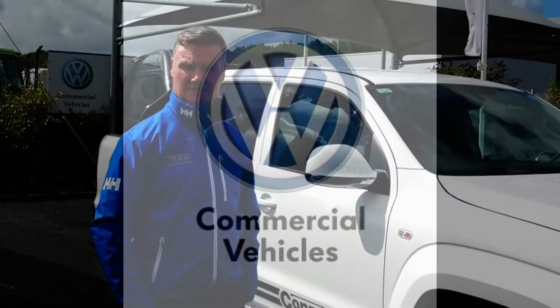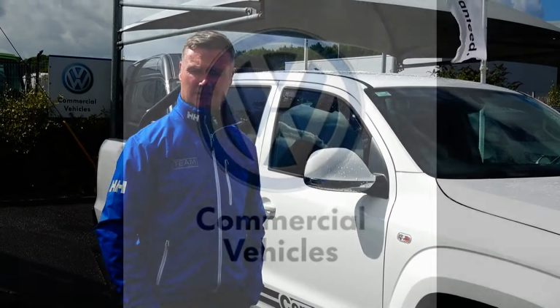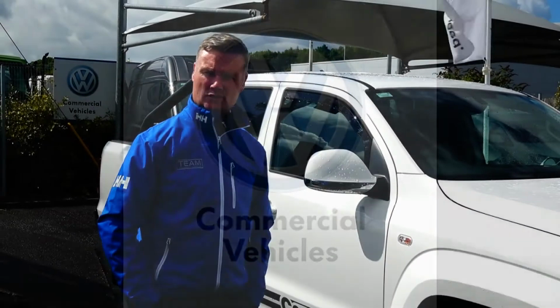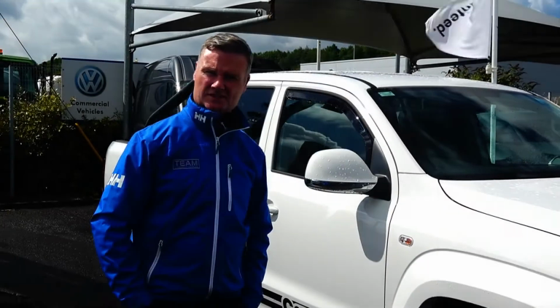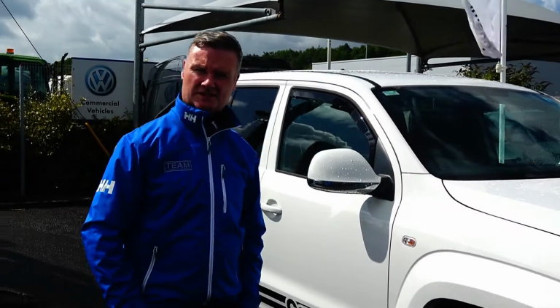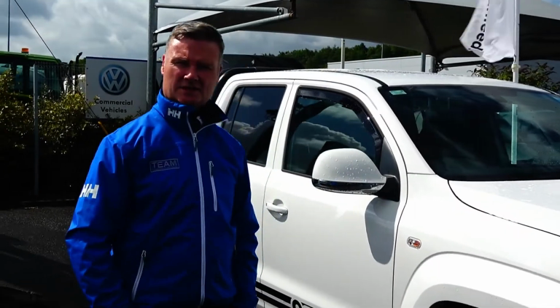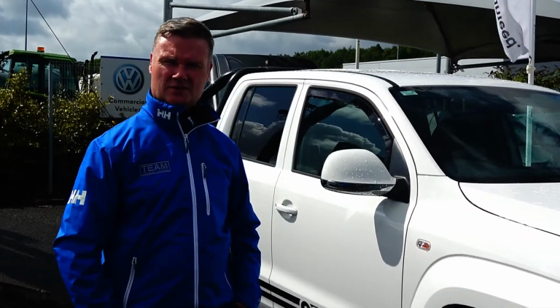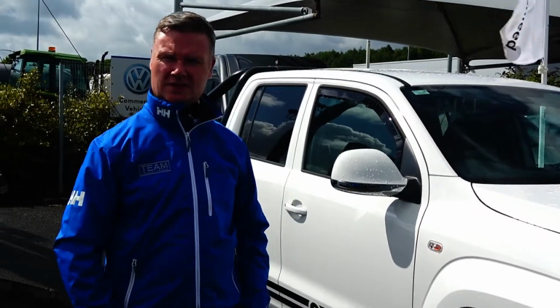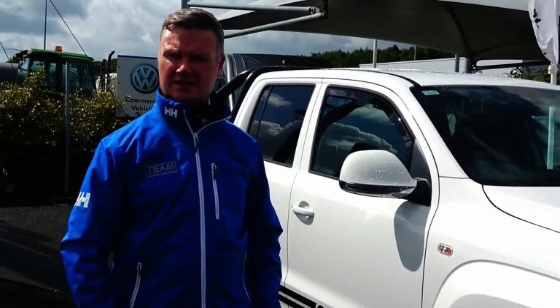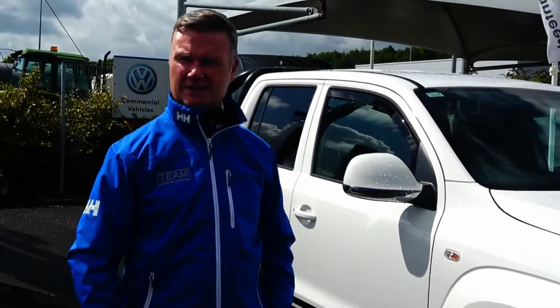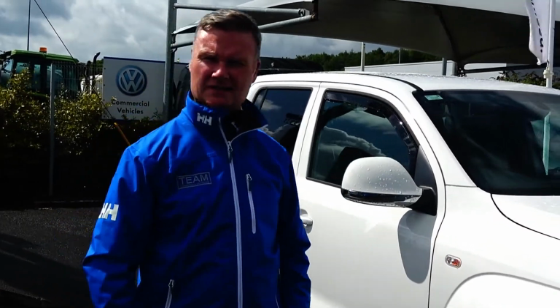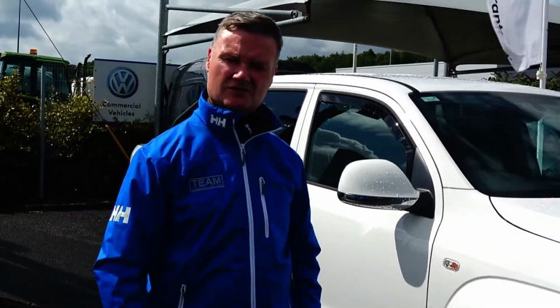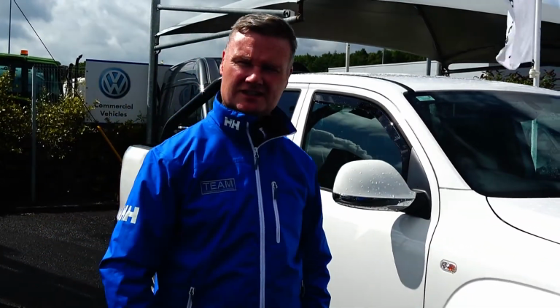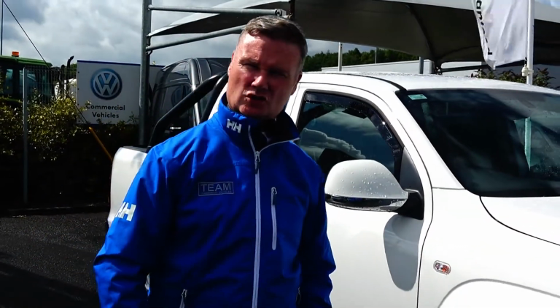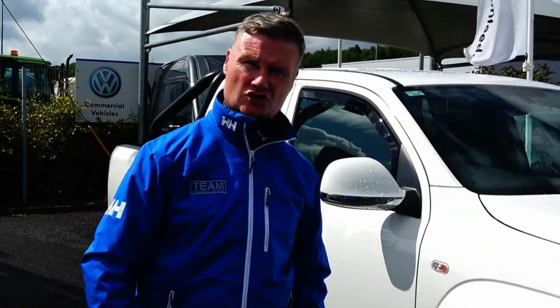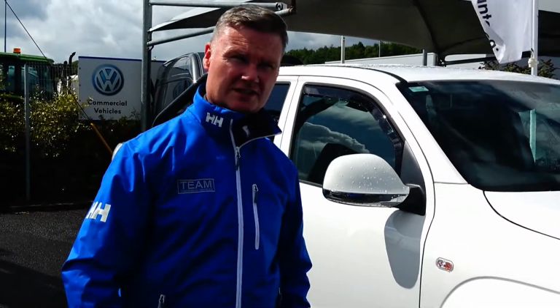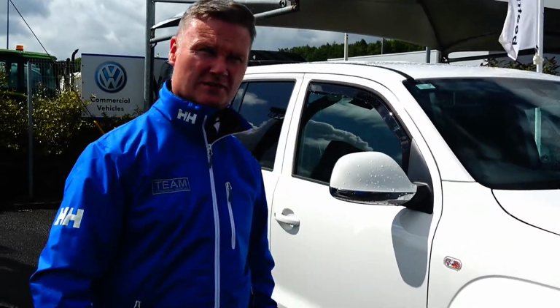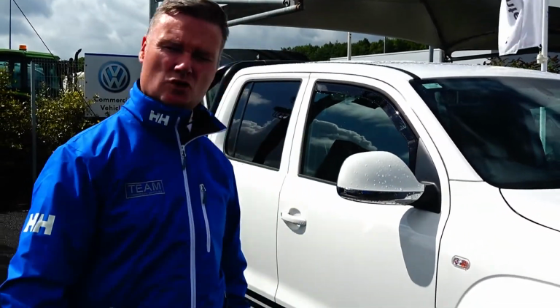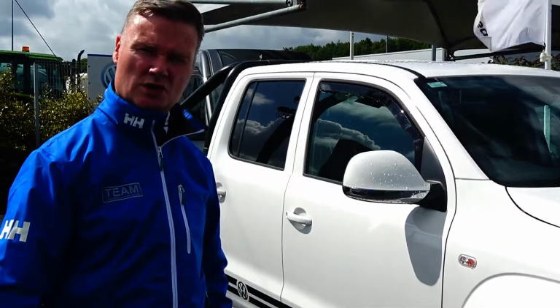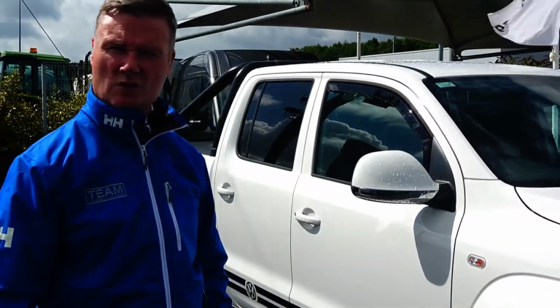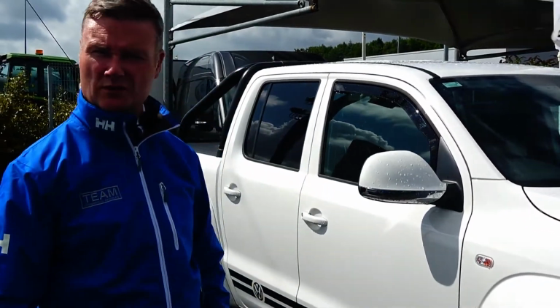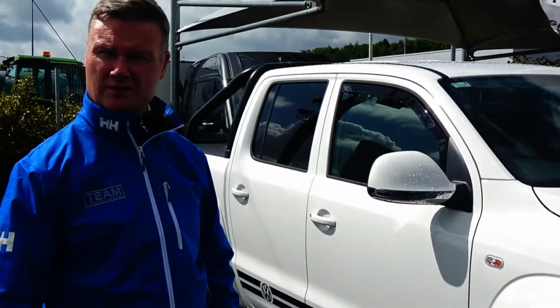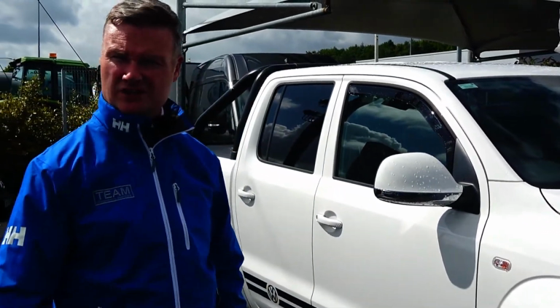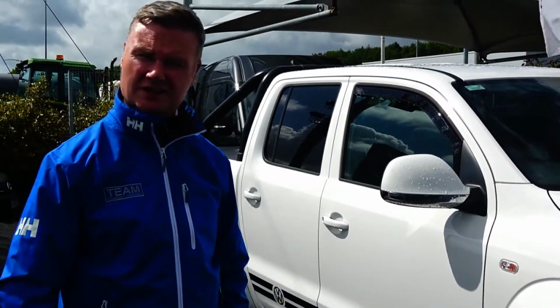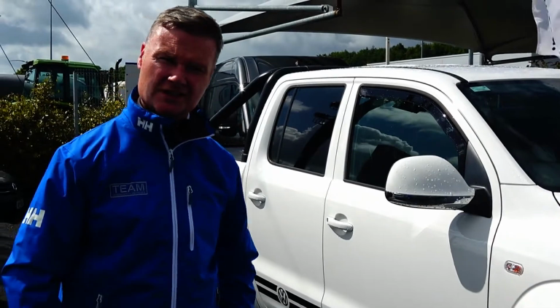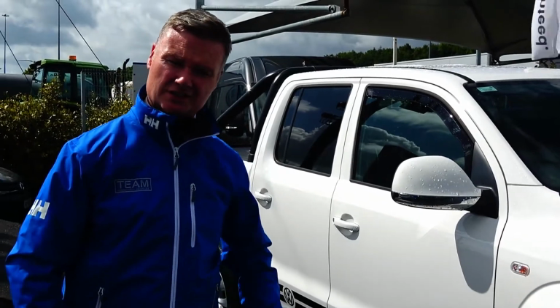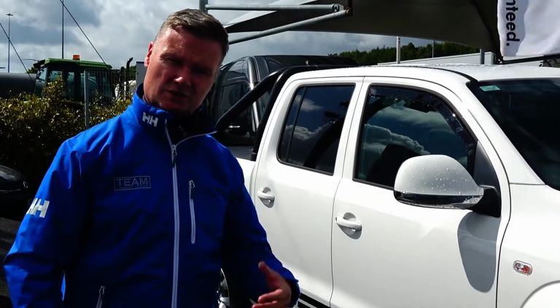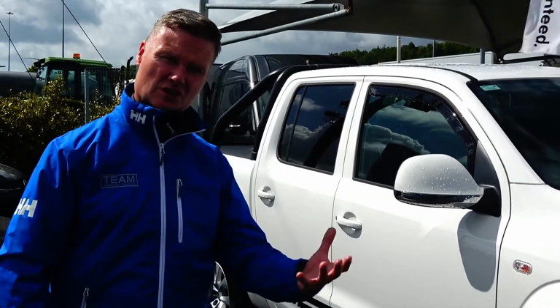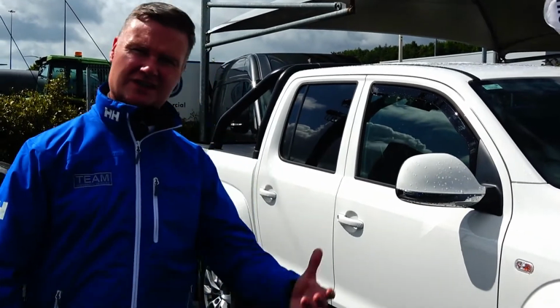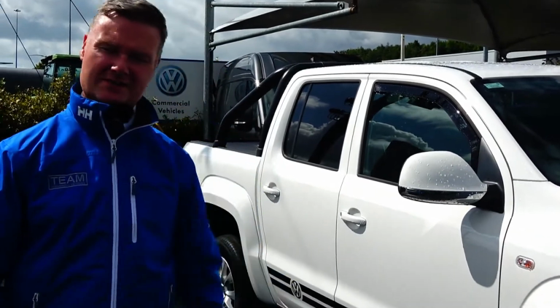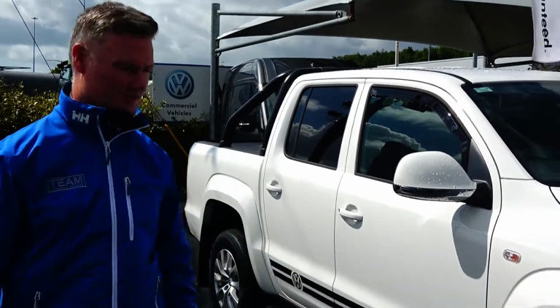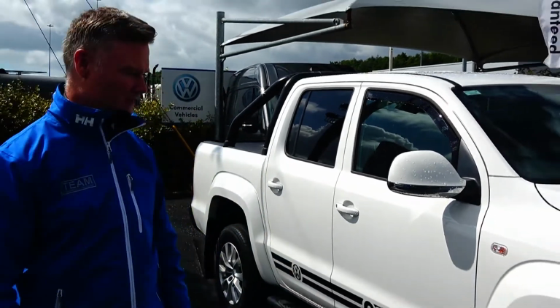Hi folks, it's Stephen here from Connelly's Van Centre in Sligo. I'd just like to give you a quick overview of our stock that we currently have in at the minute.